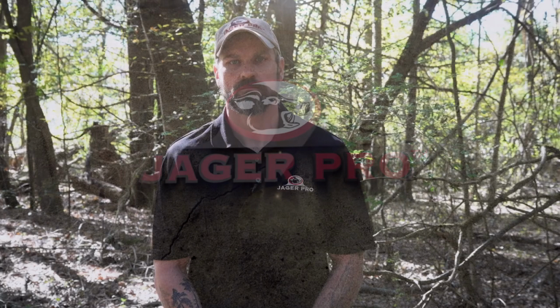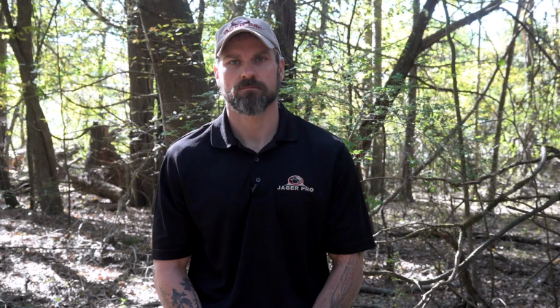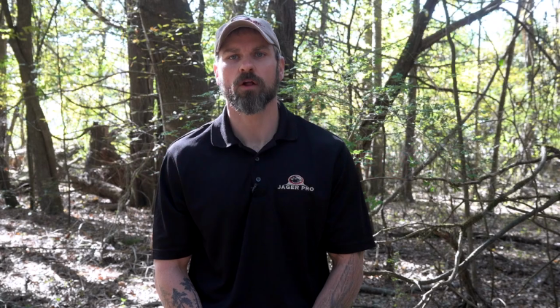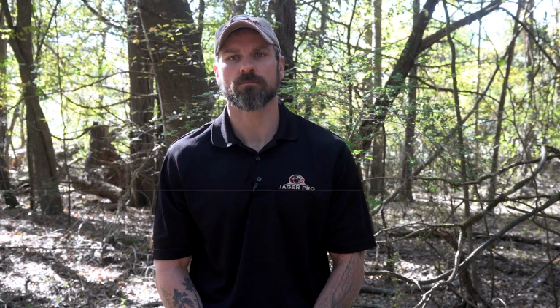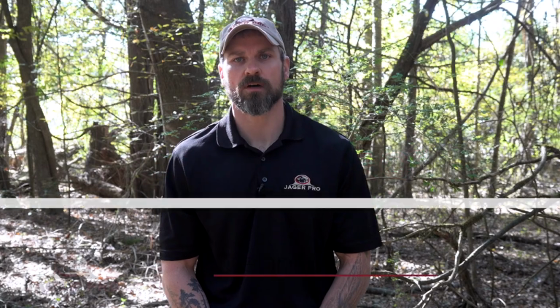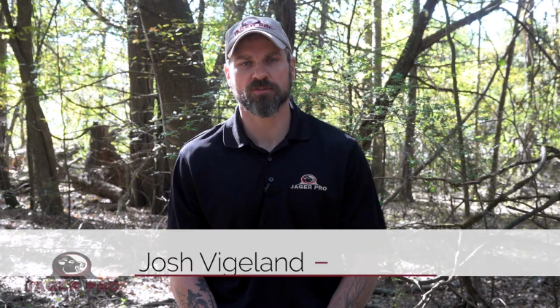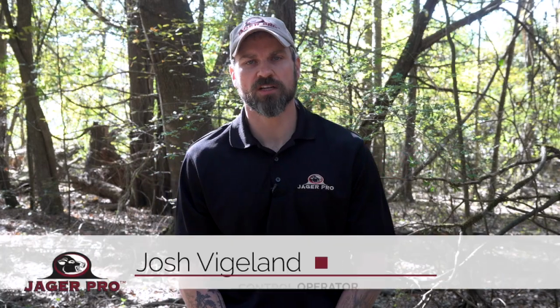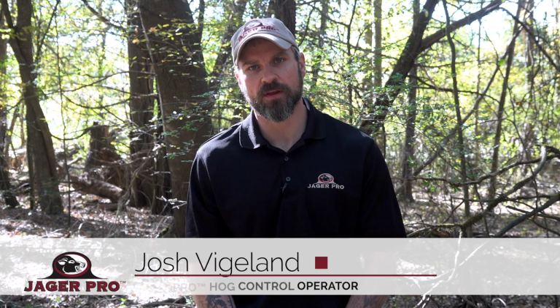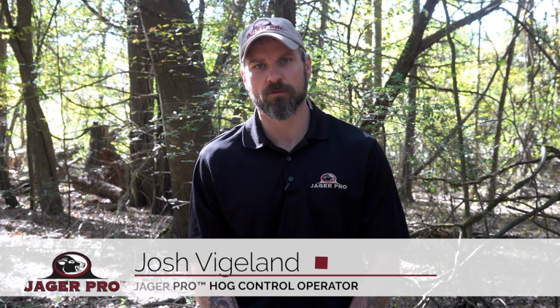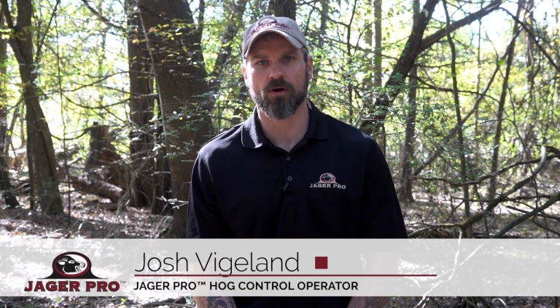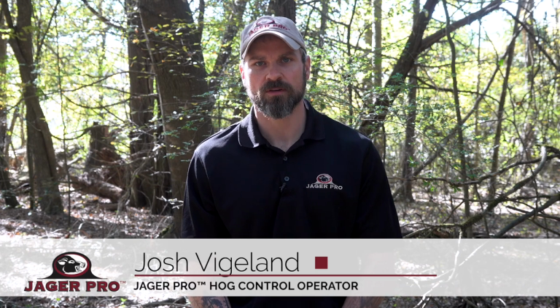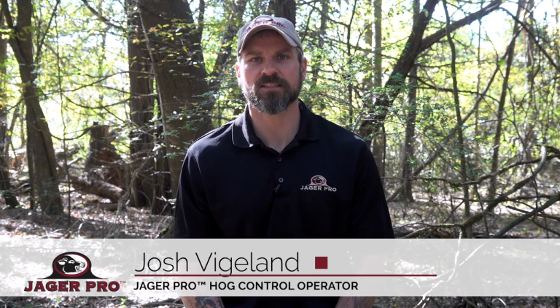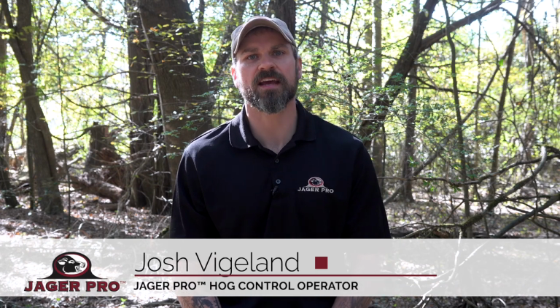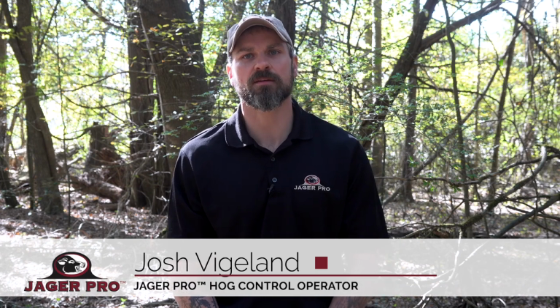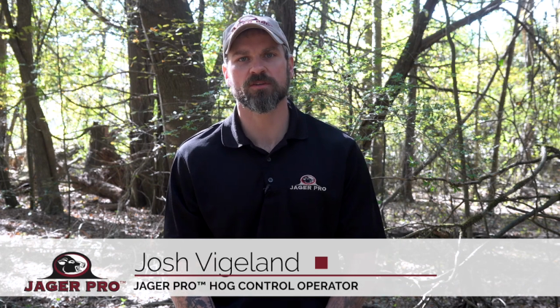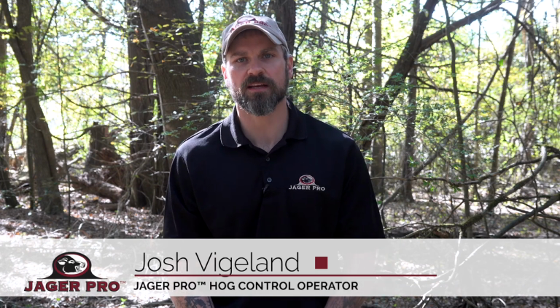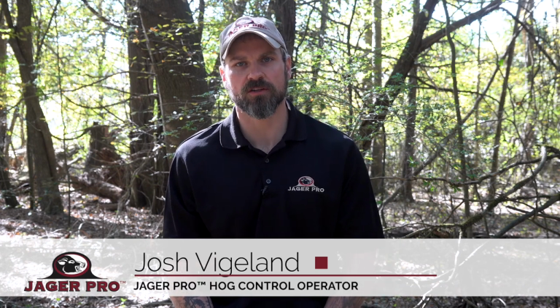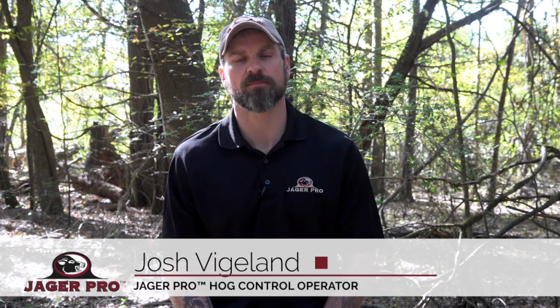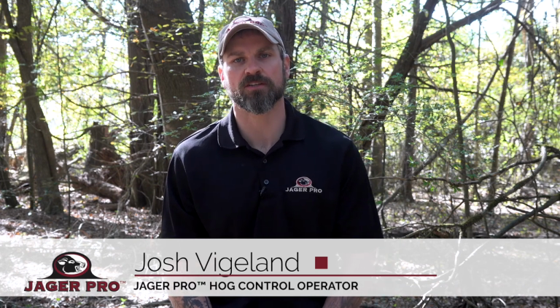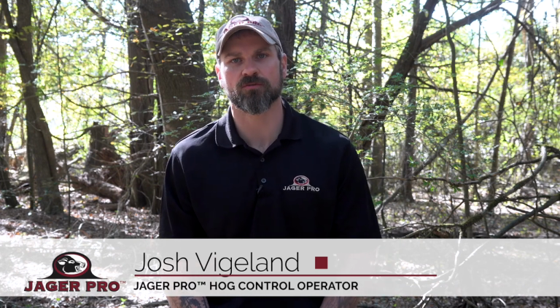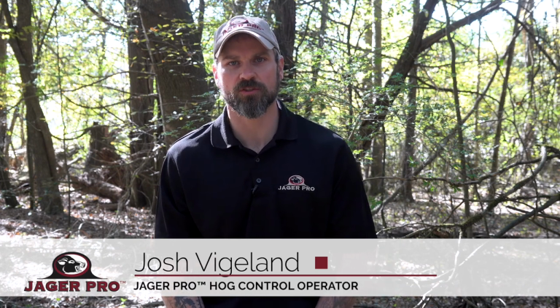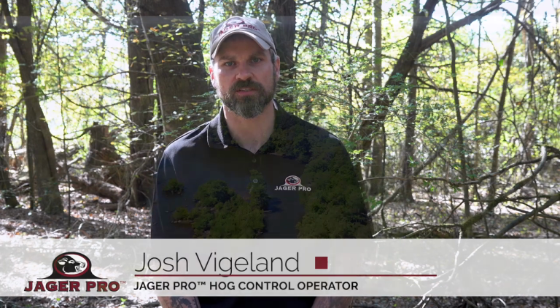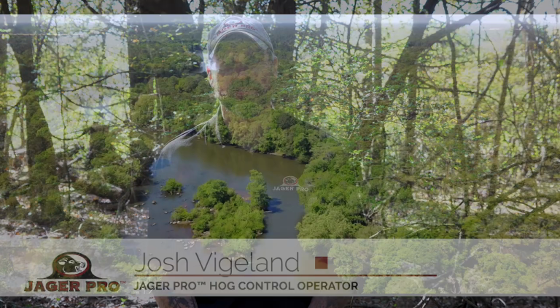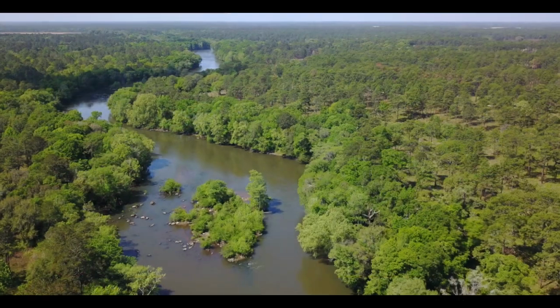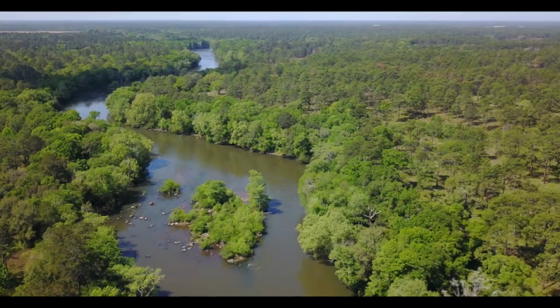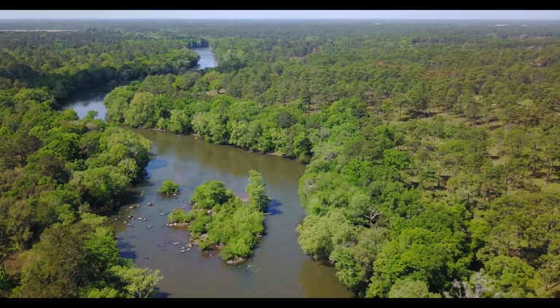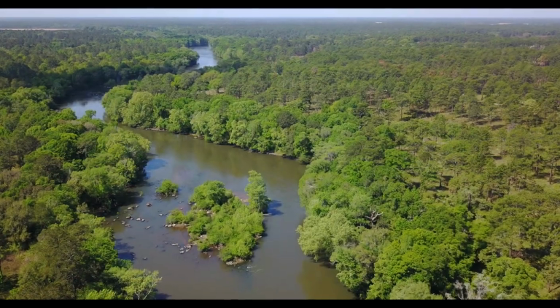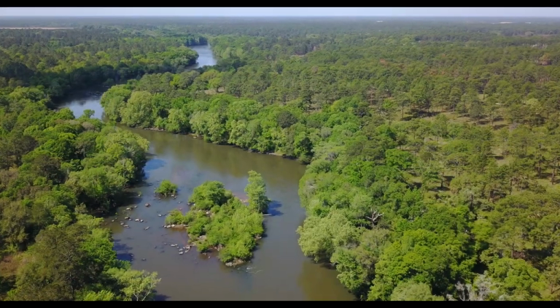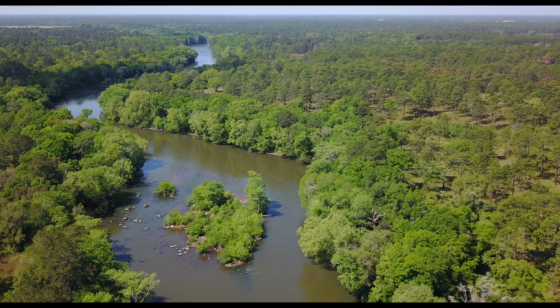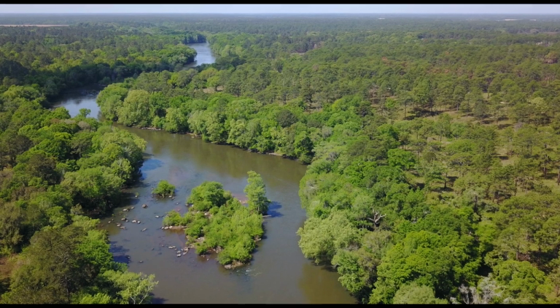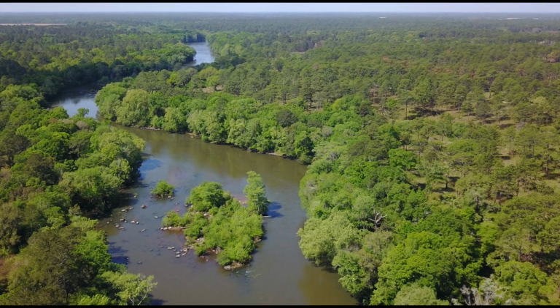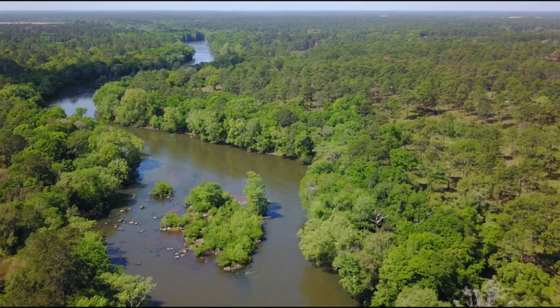Hello, I'm Josh with JagerPro and today we'll take a look at some natural food choices and the impact it has on trapping season.